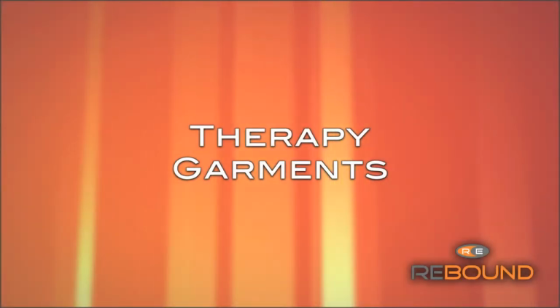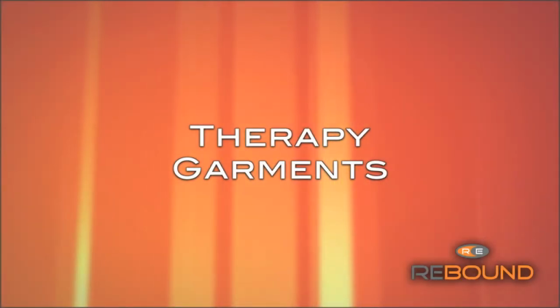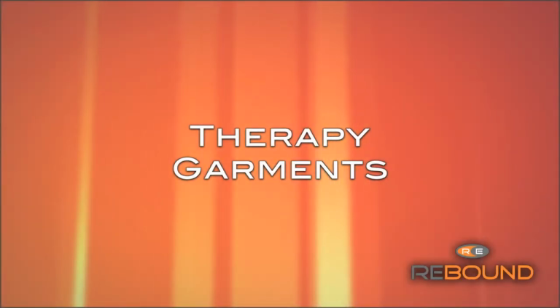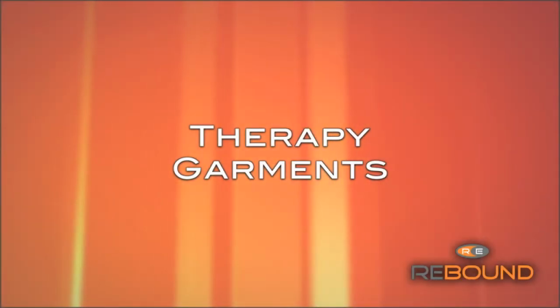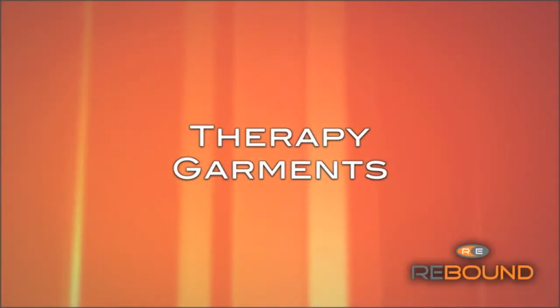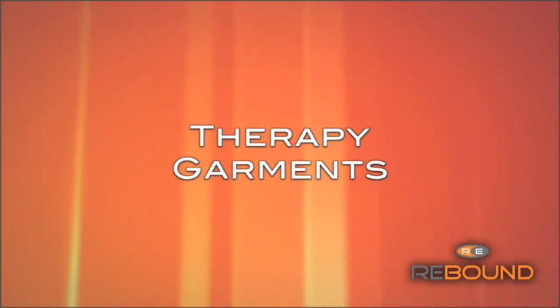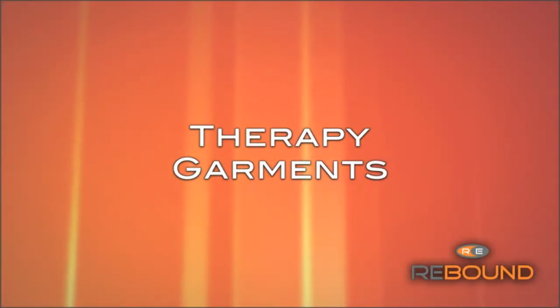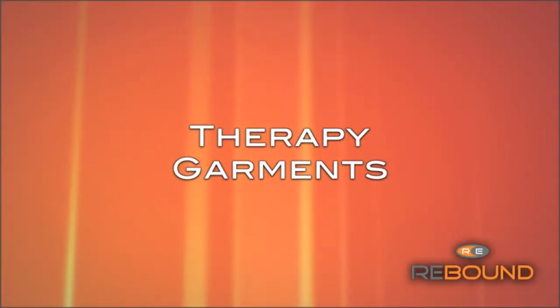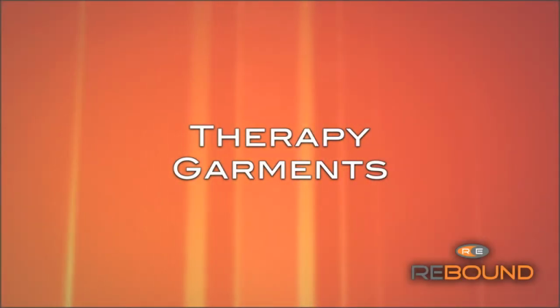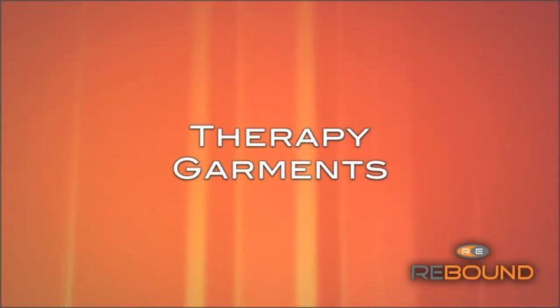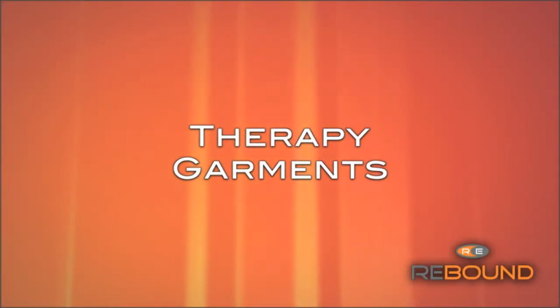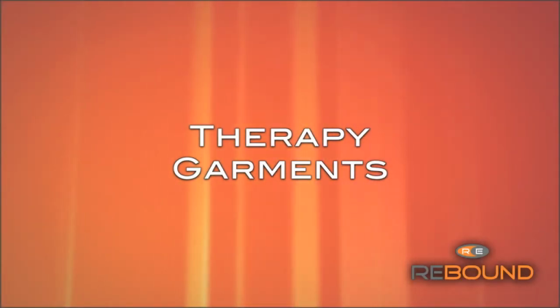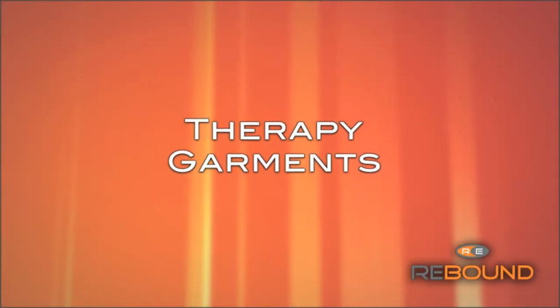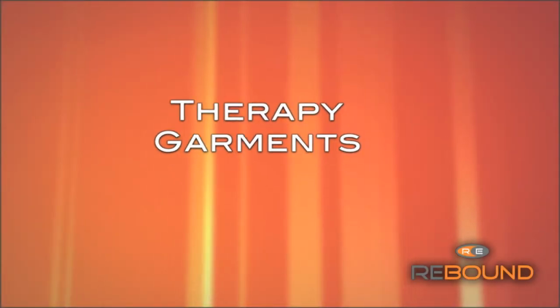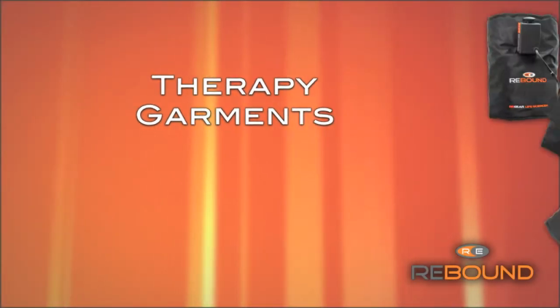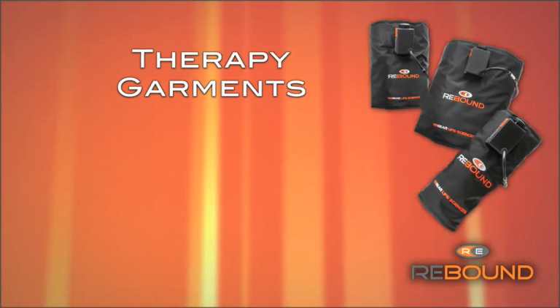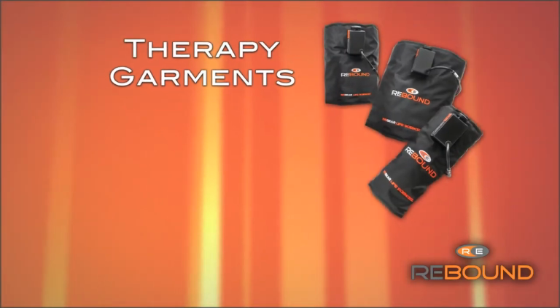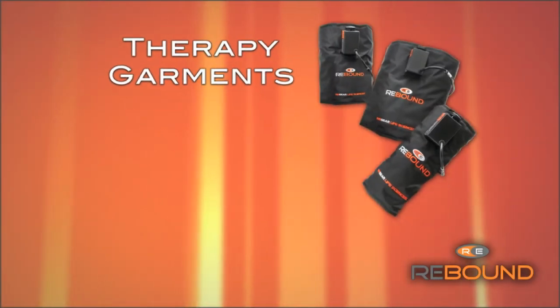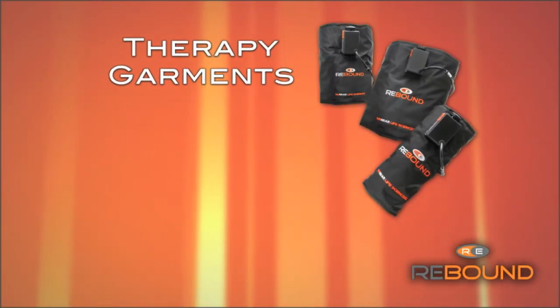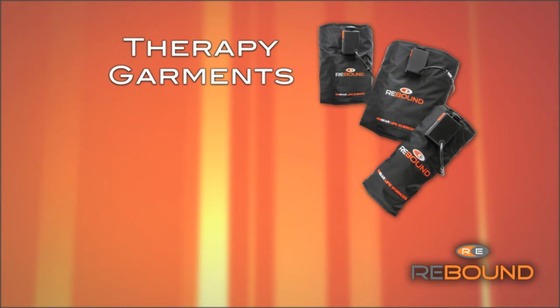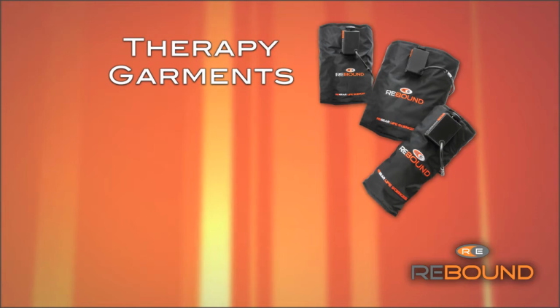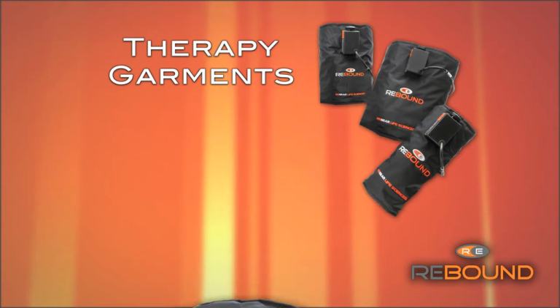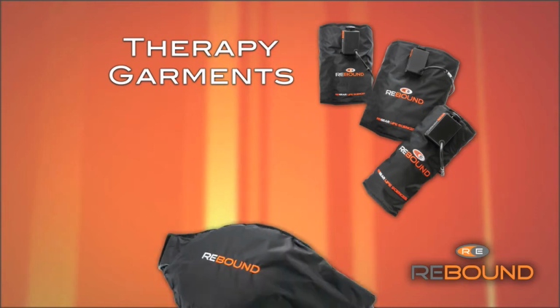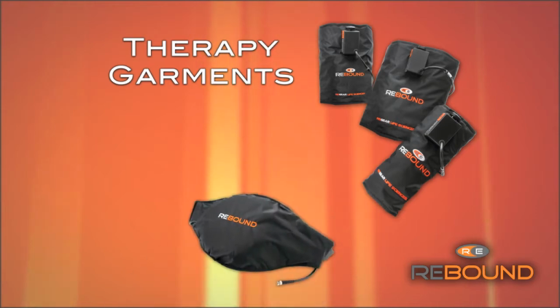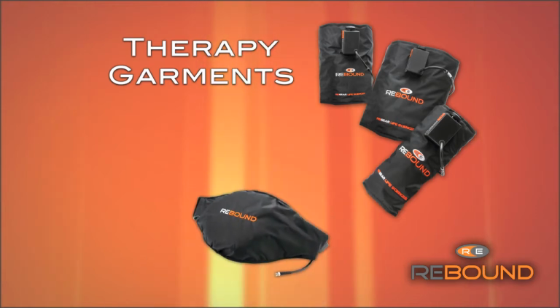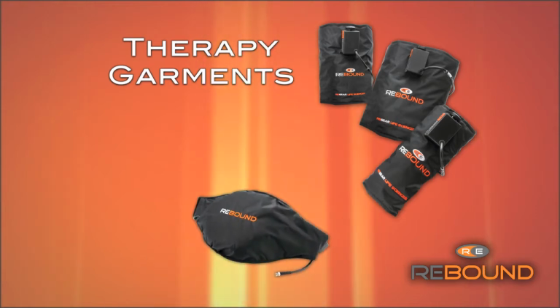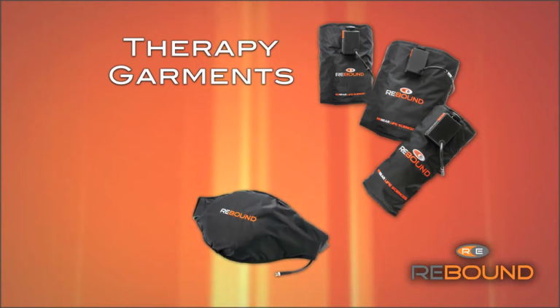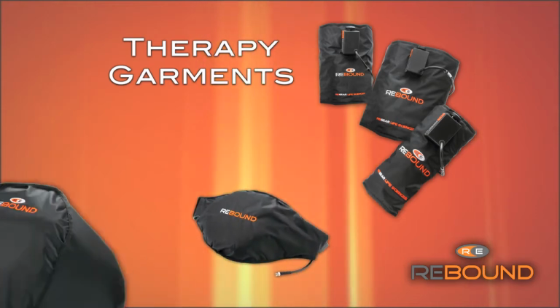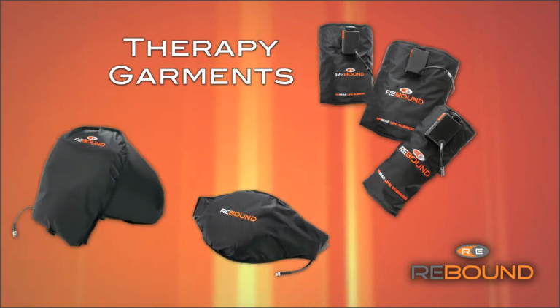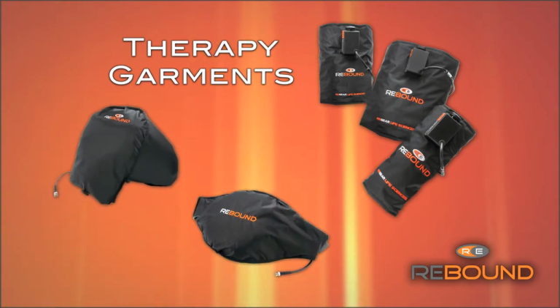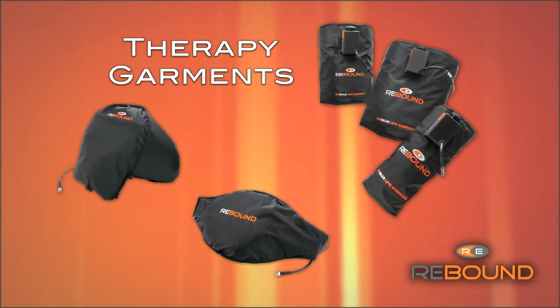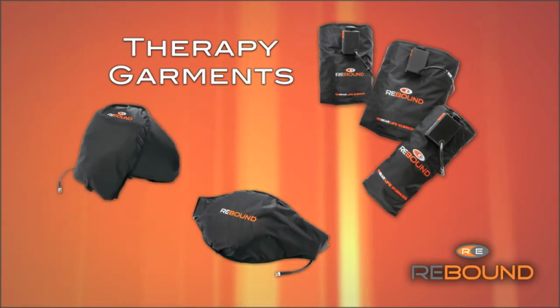There are three types of therapy garments to choose from: cylindrical, back, and shoulder.